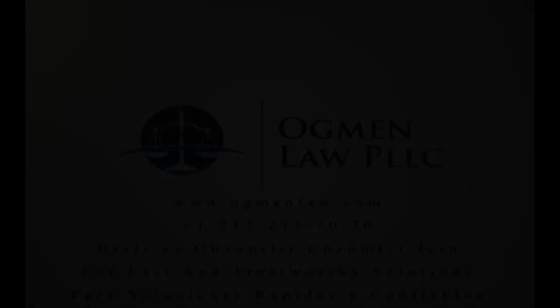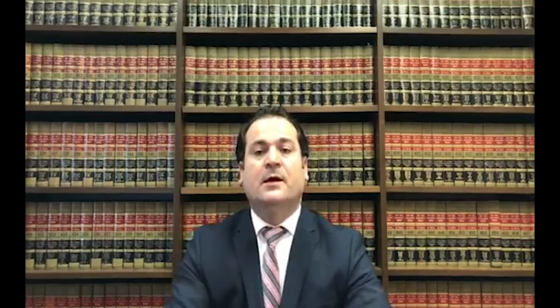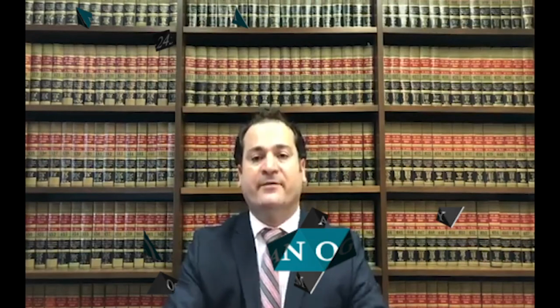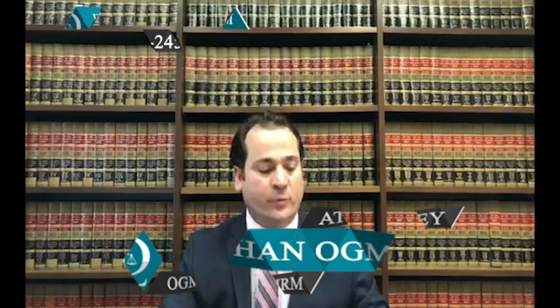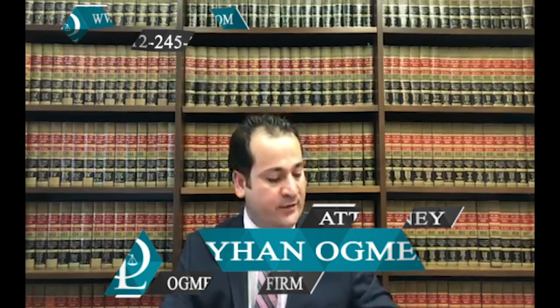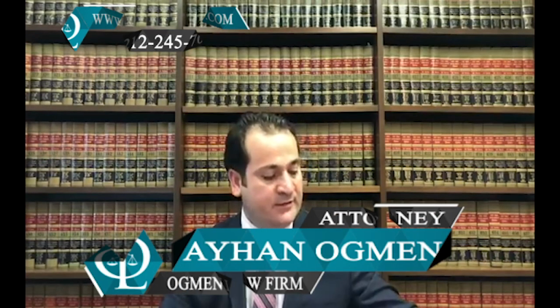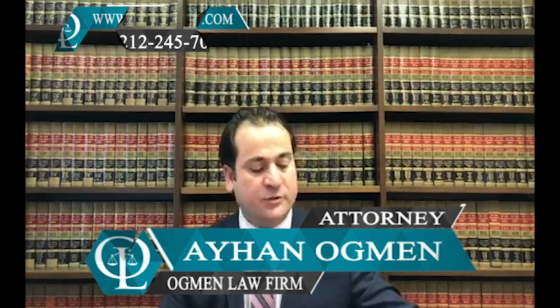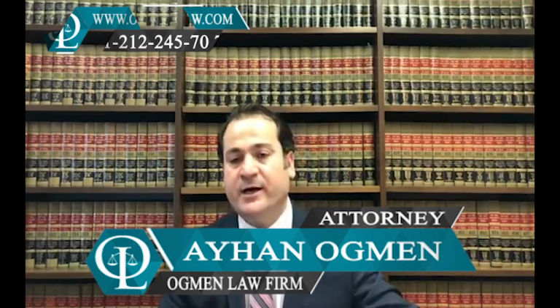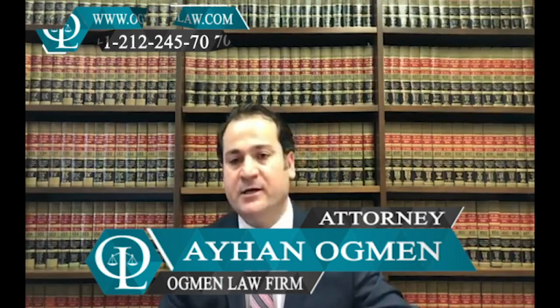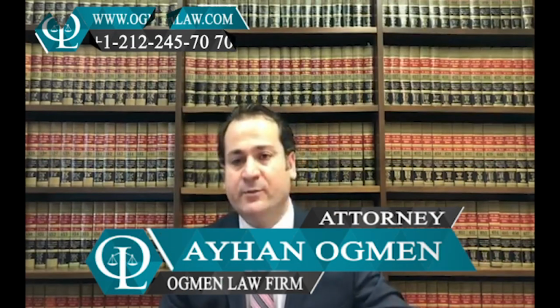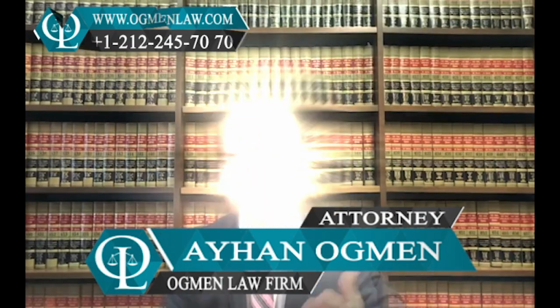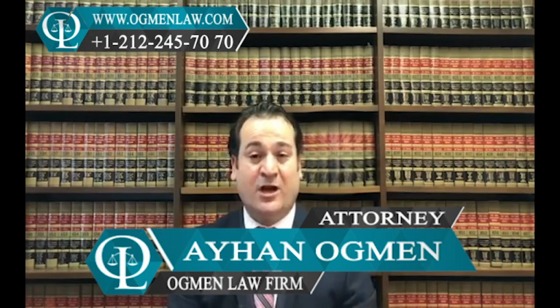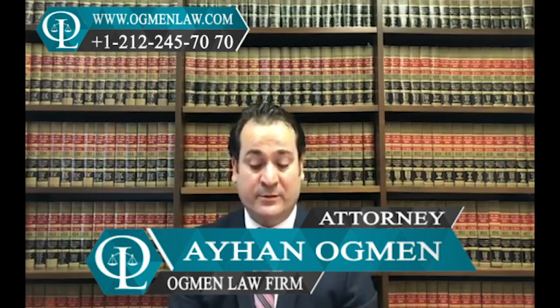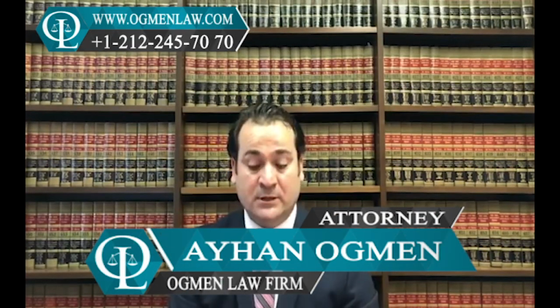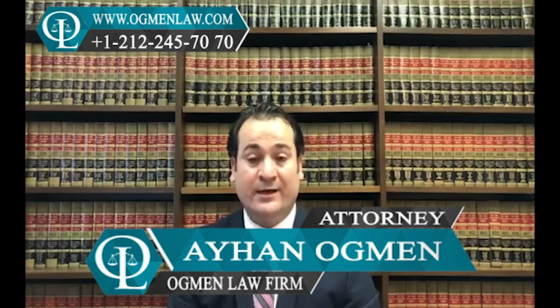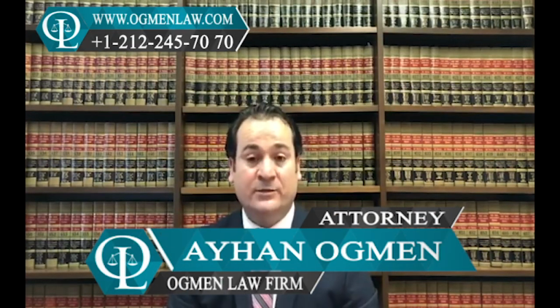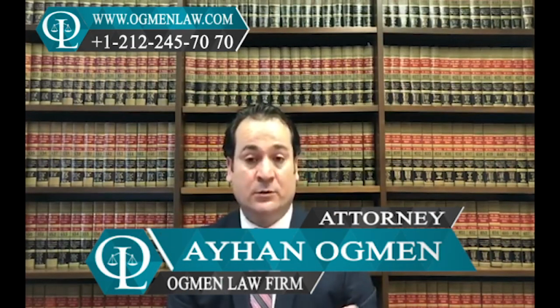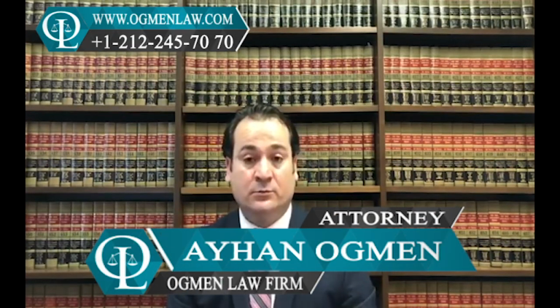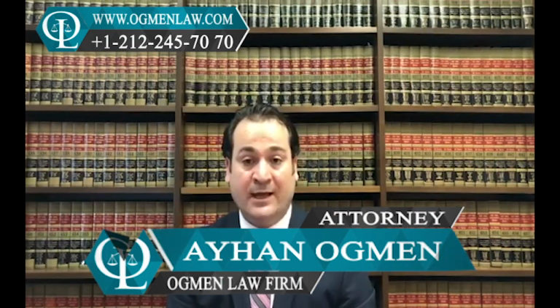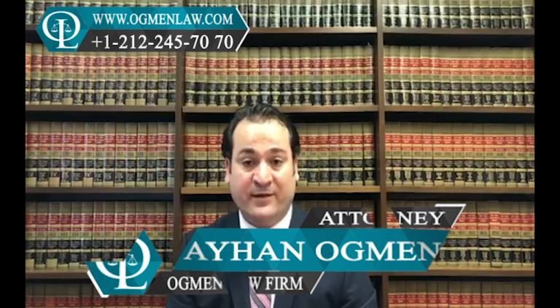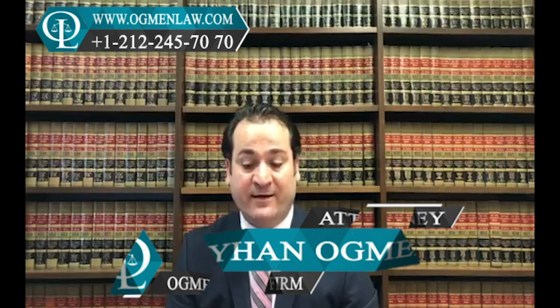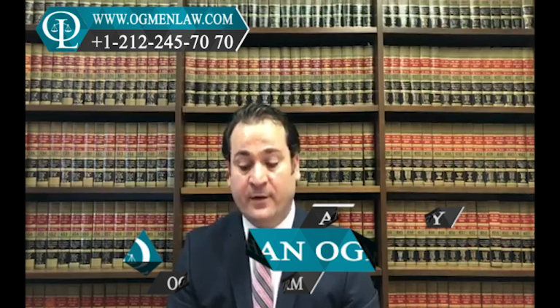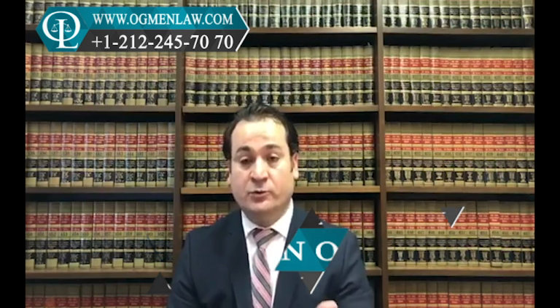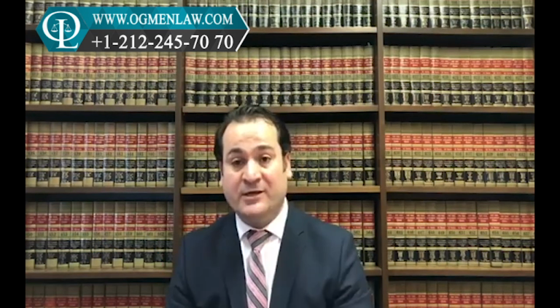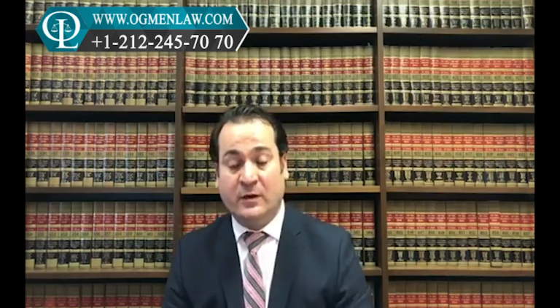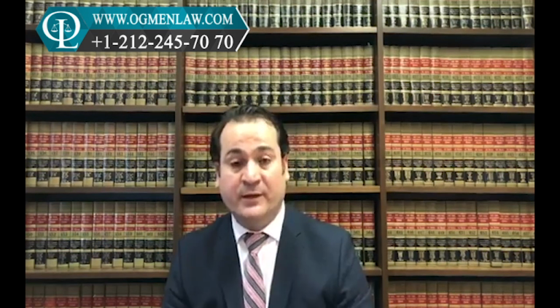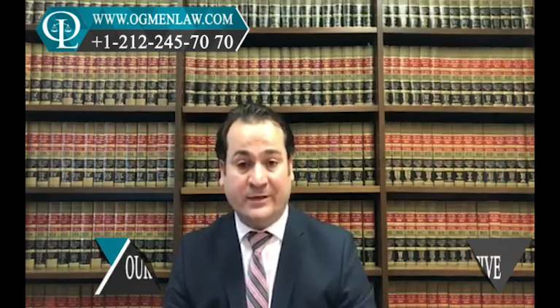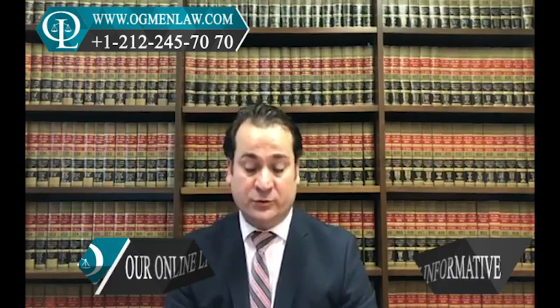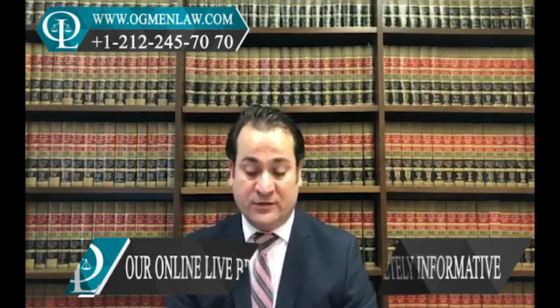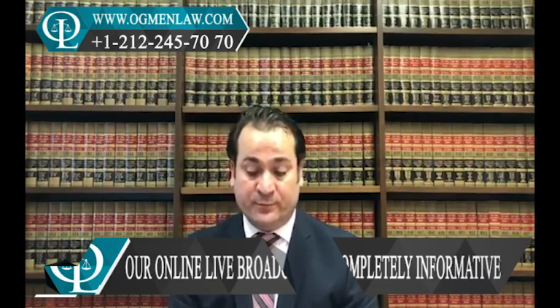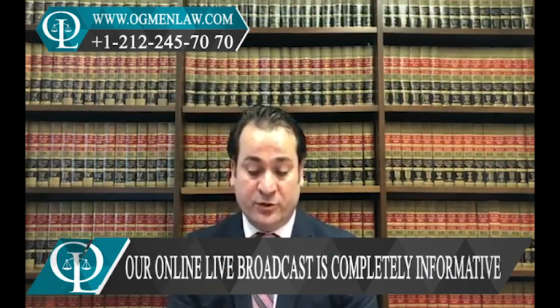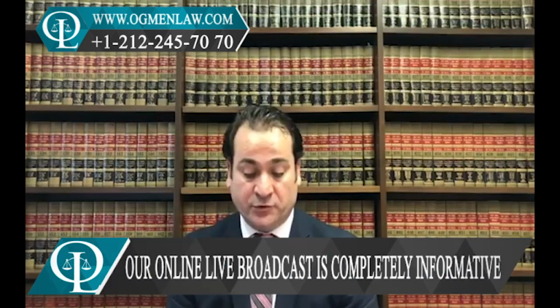Hi everyone, this is attorney Ayhan Ahmed. Which documents do I need or will I have to have to do the H-4B transfer procedure?